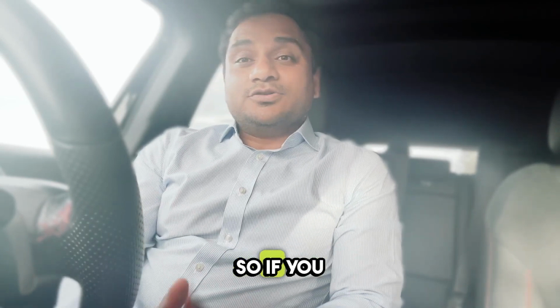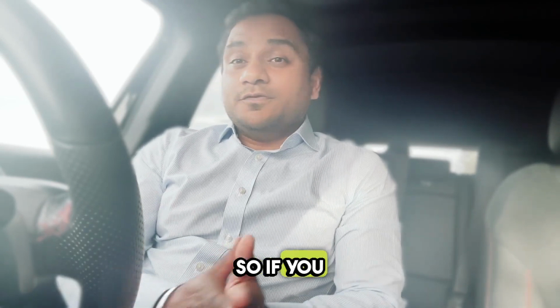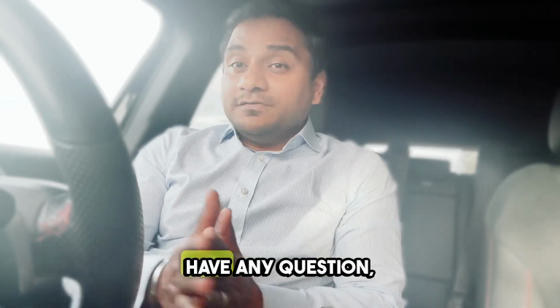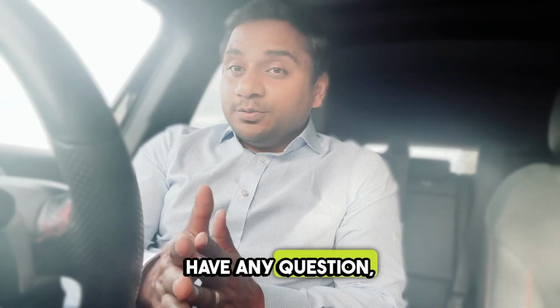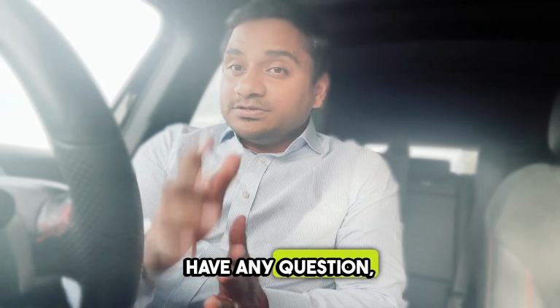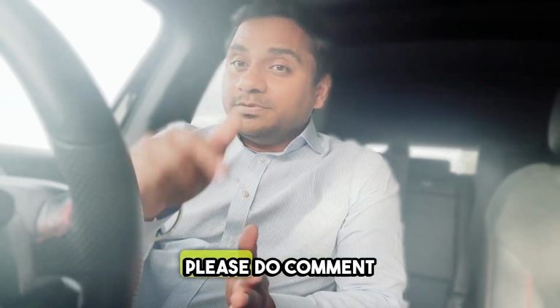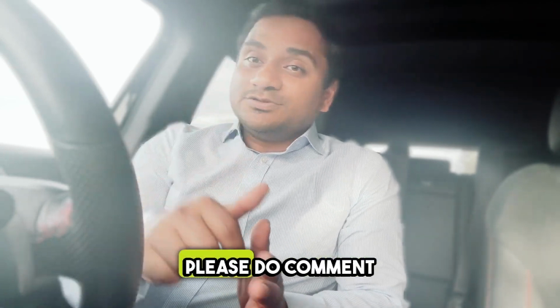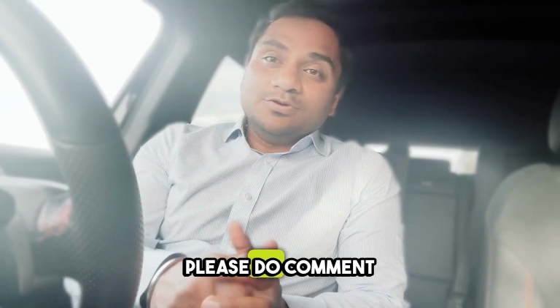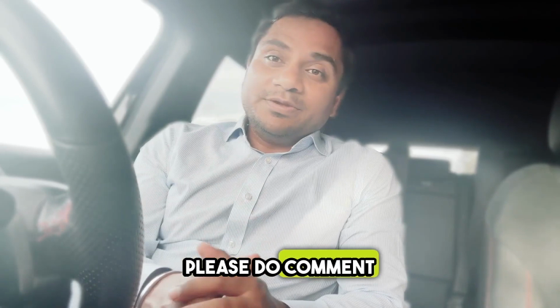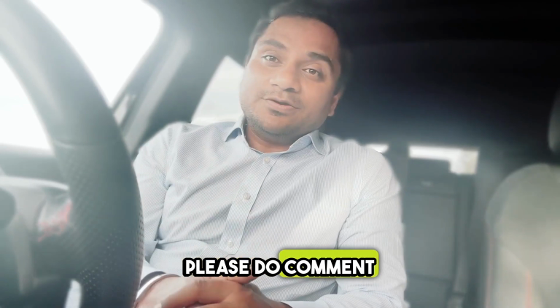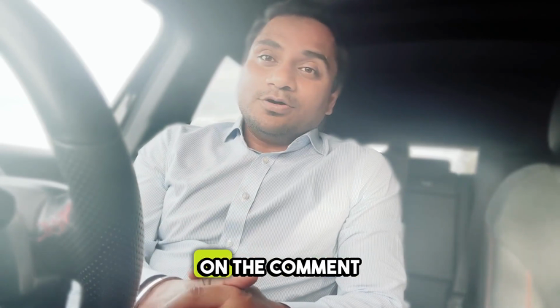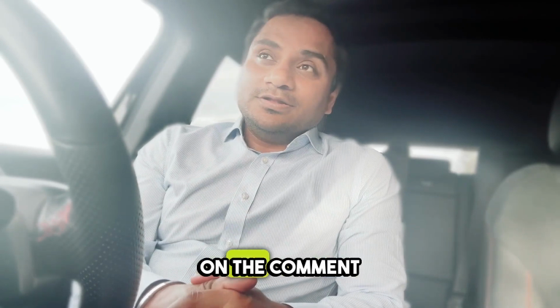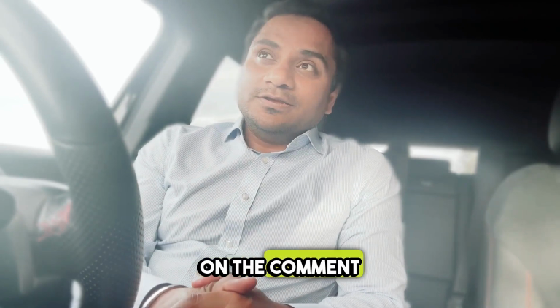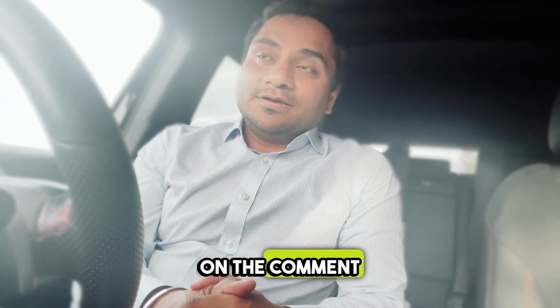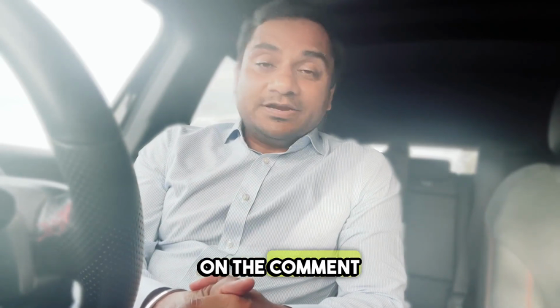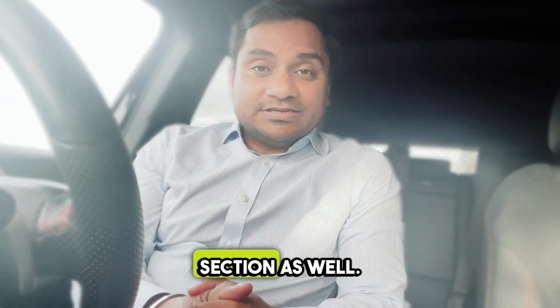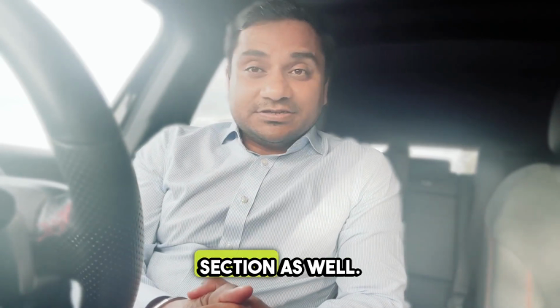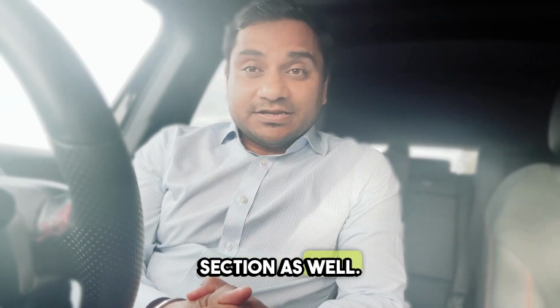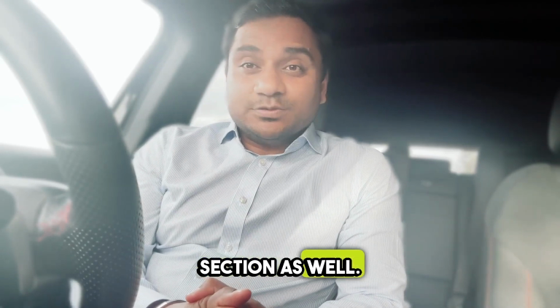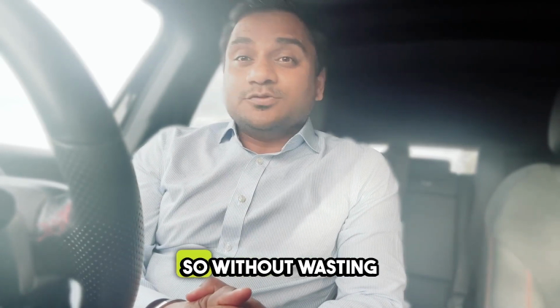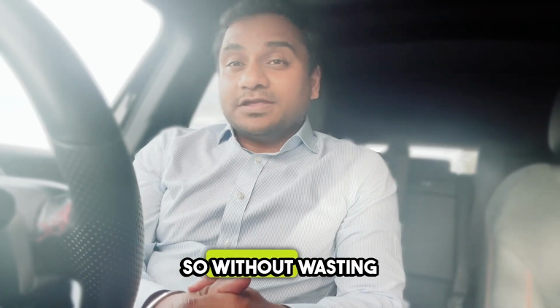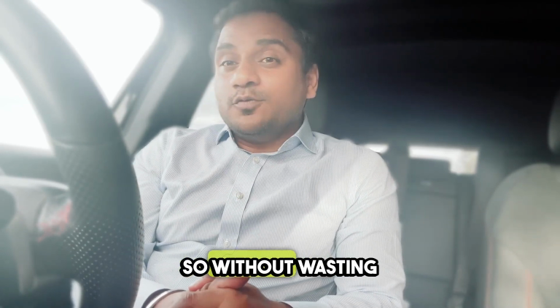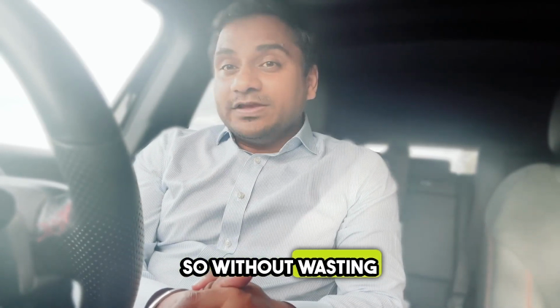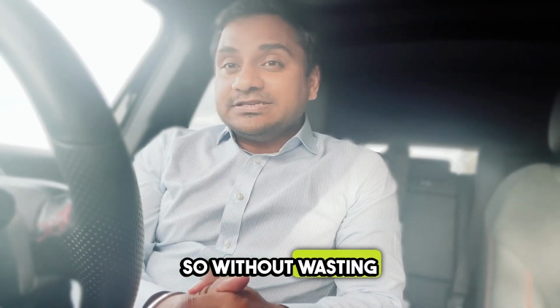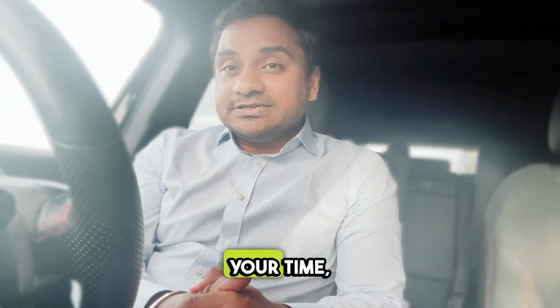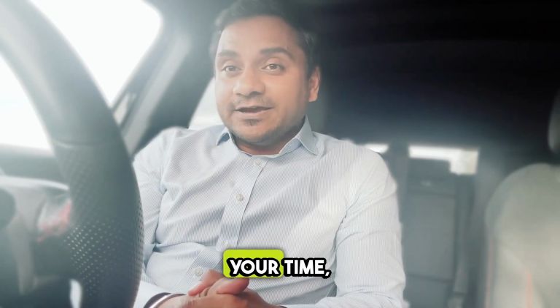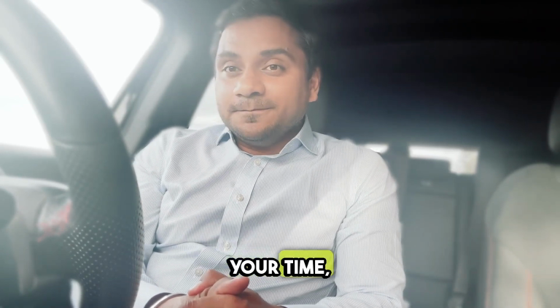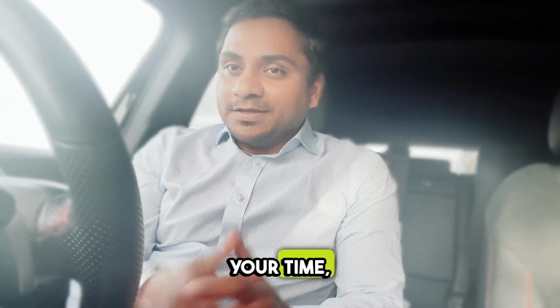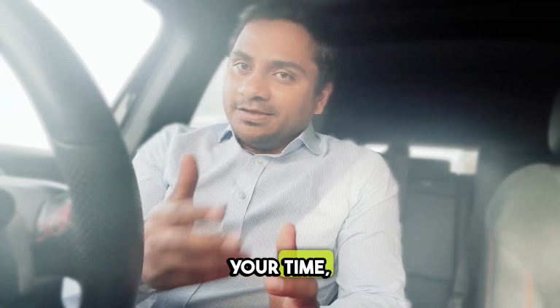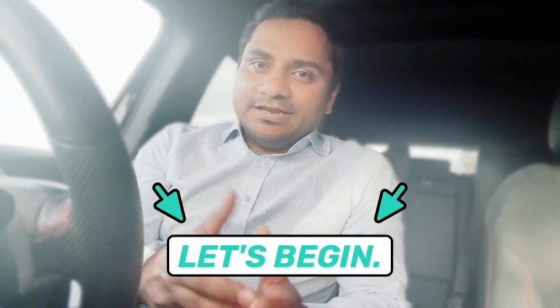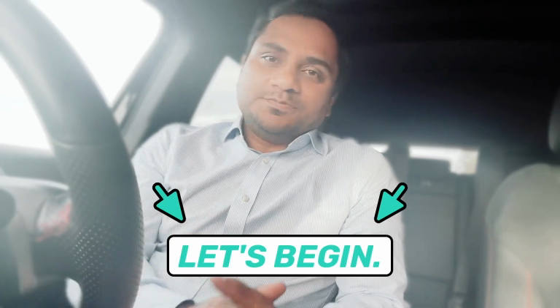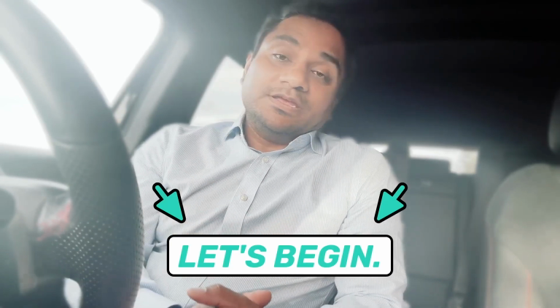If you have any questions, please do comment in the comment section. Without wasting any time, let's begin.